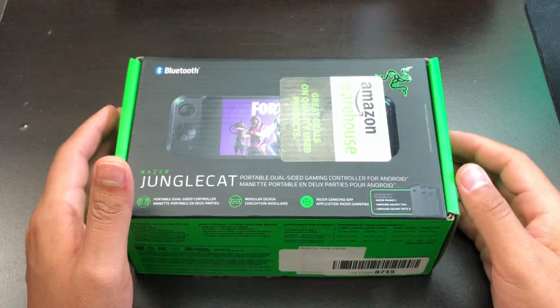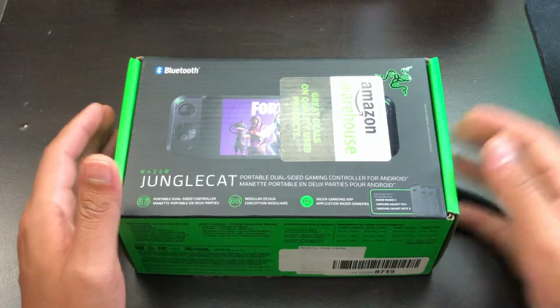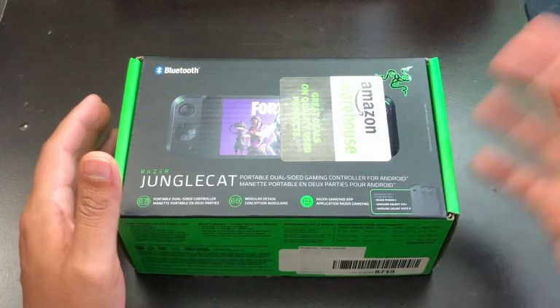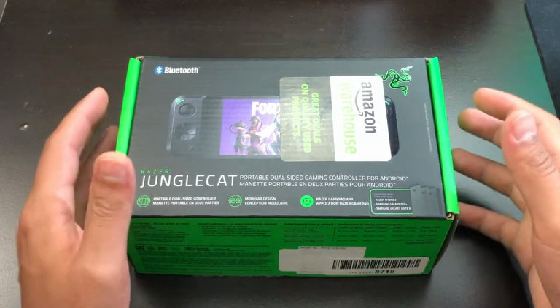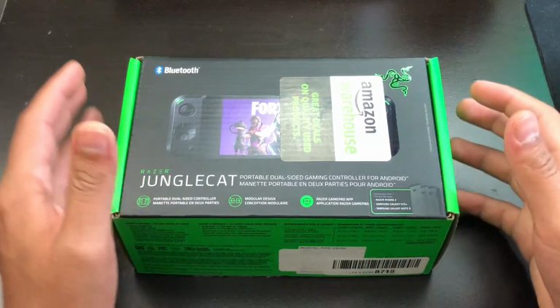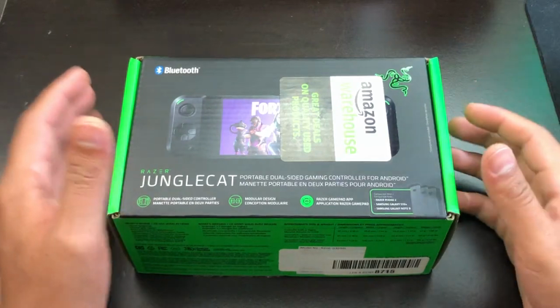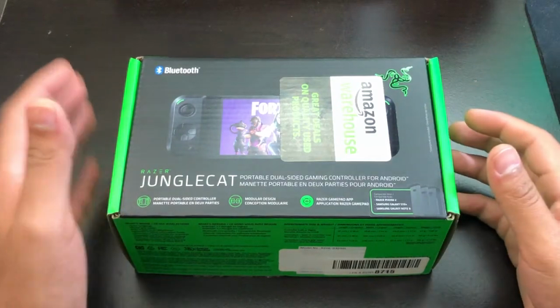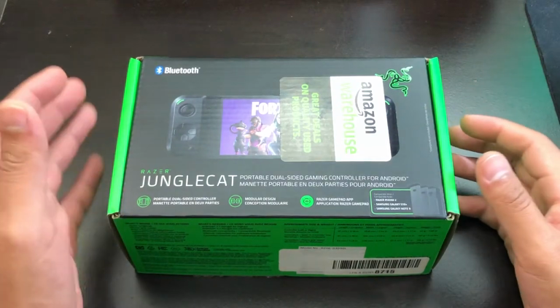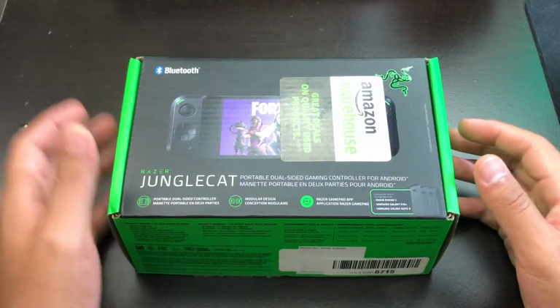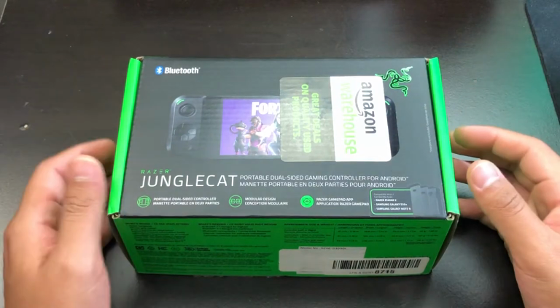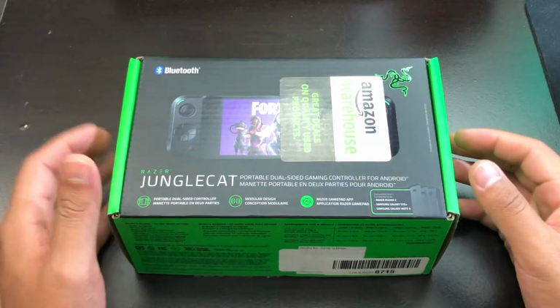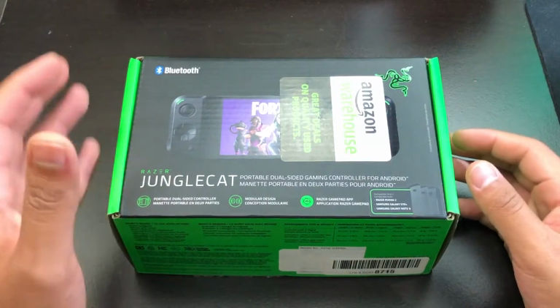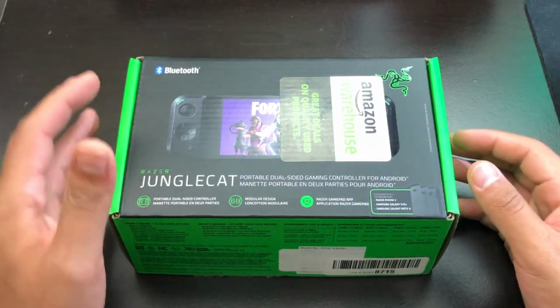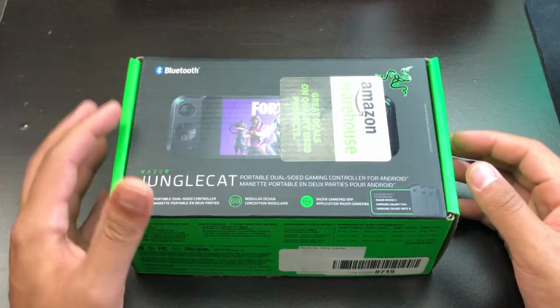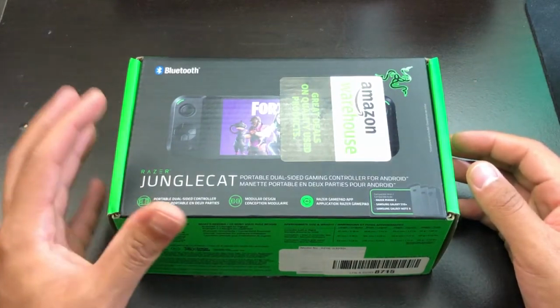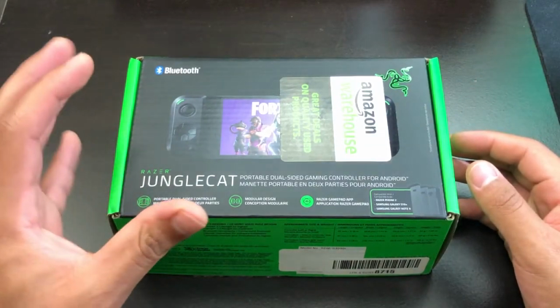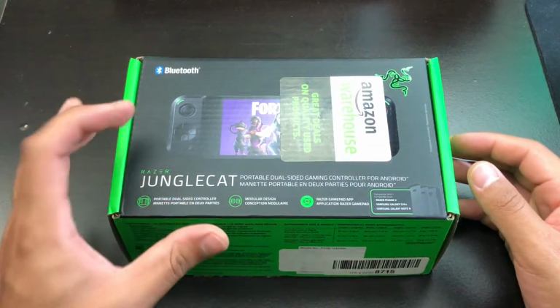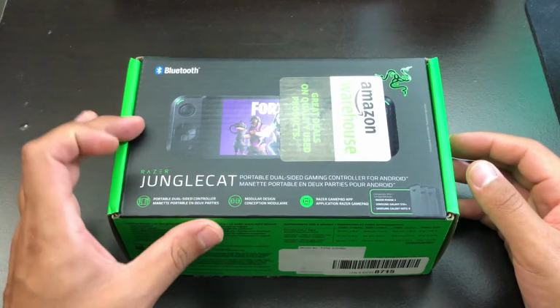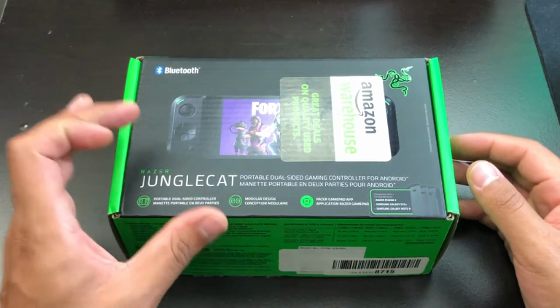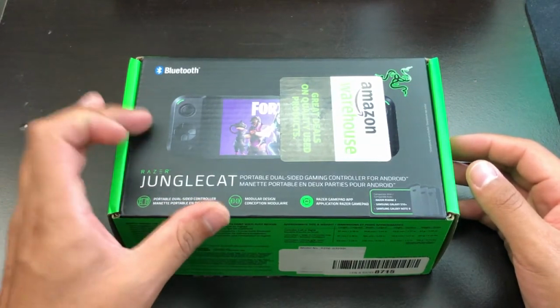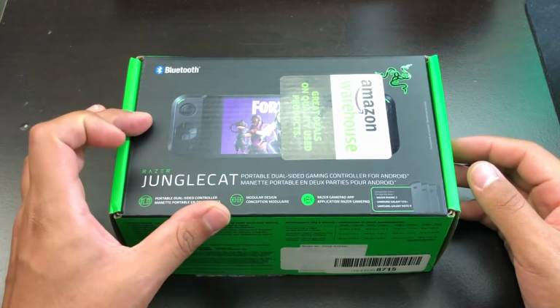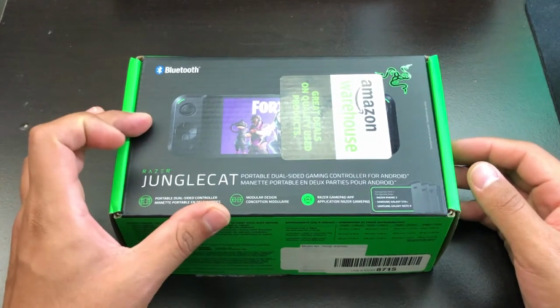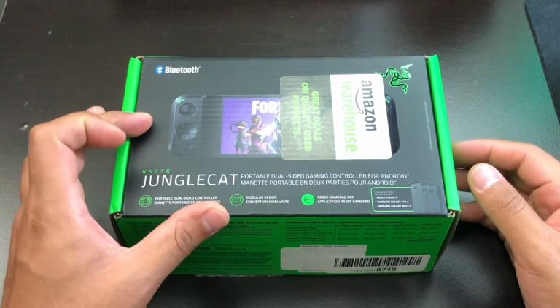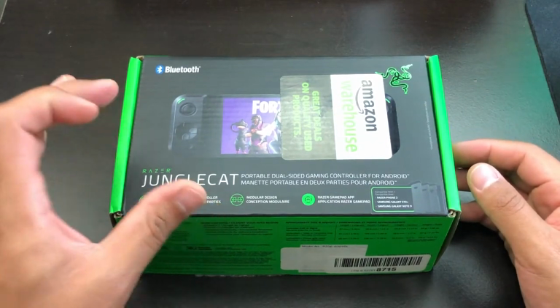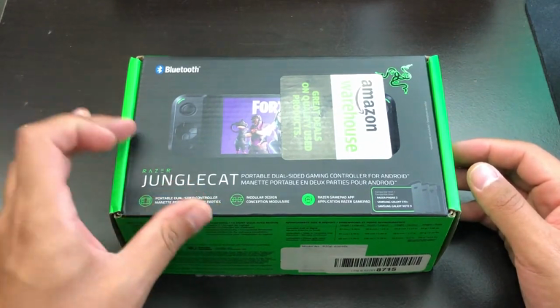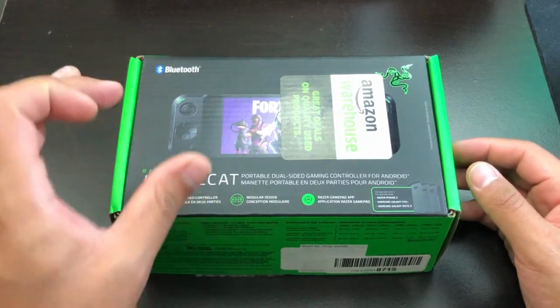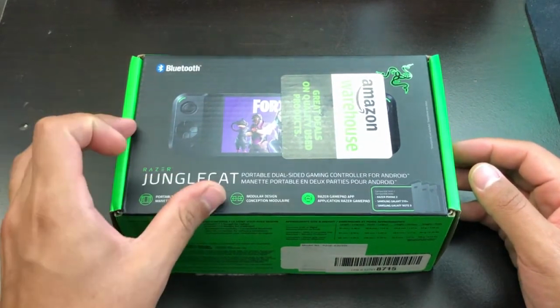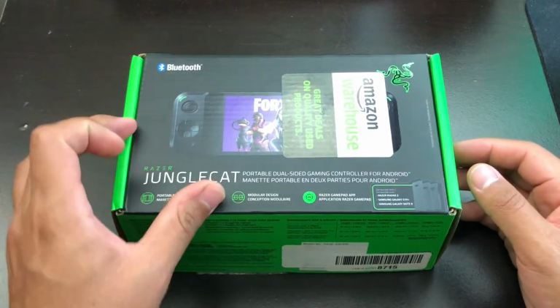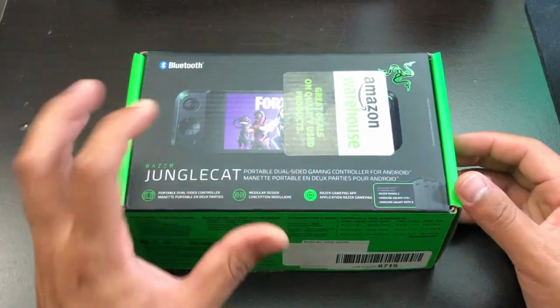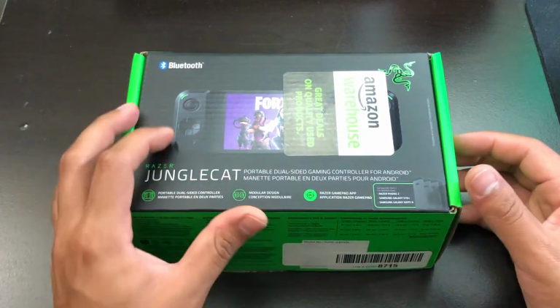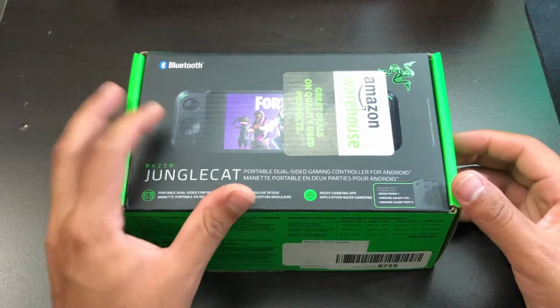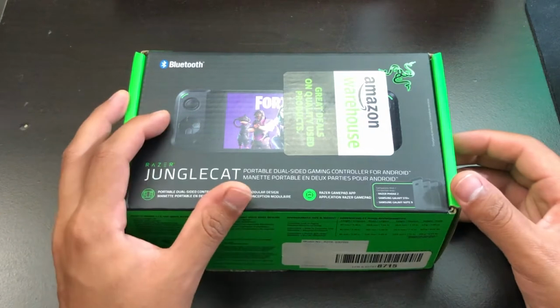Hey, what's up guys? How's it going? Today I bought the Jungle Cat controller for the Razer from Amazon.